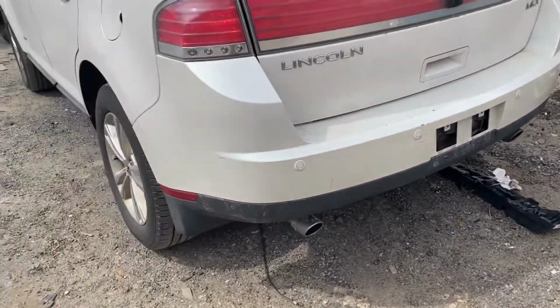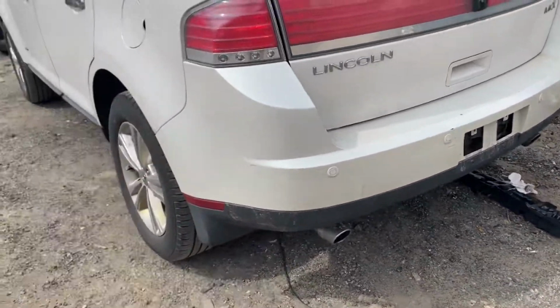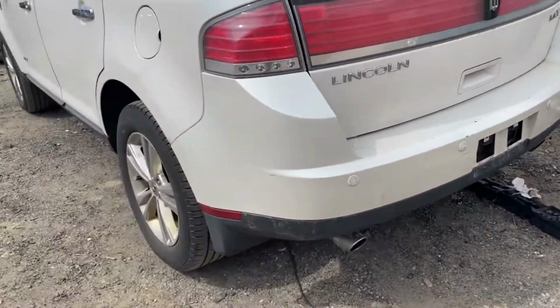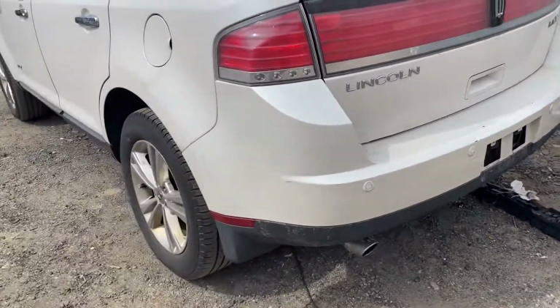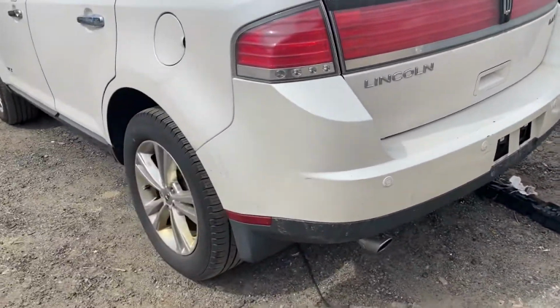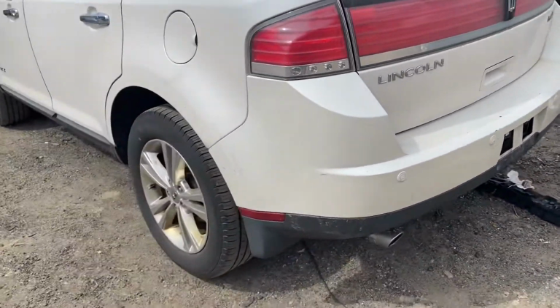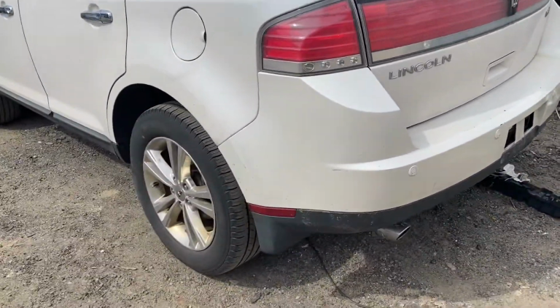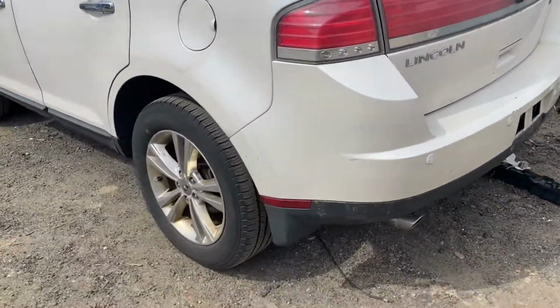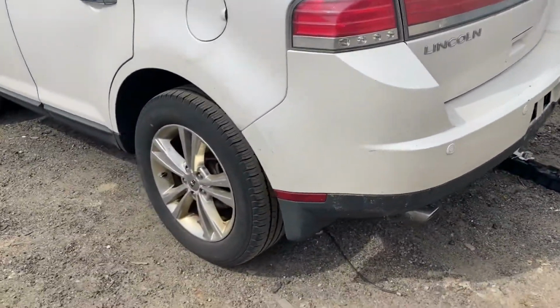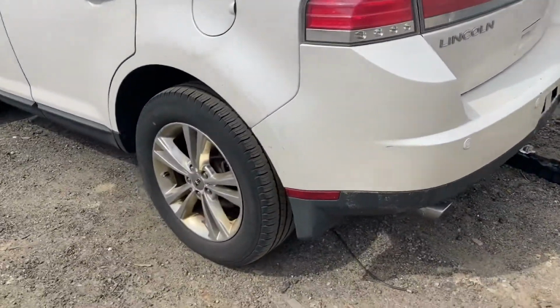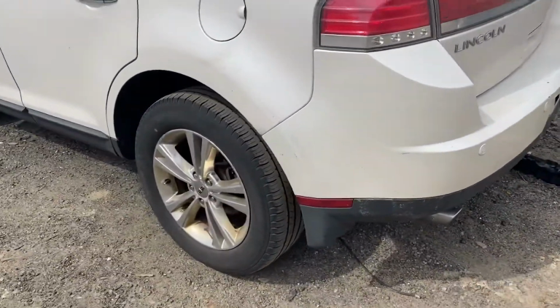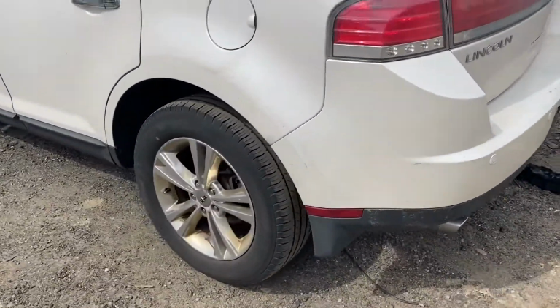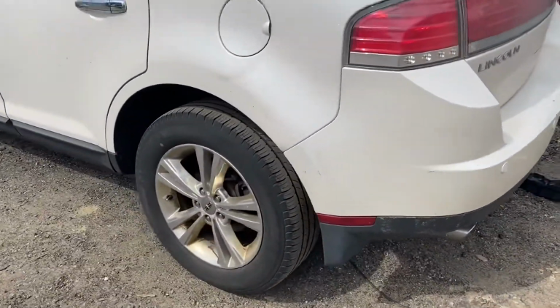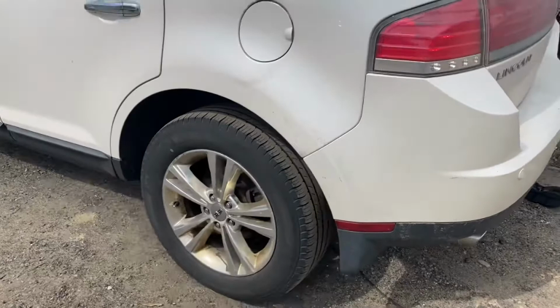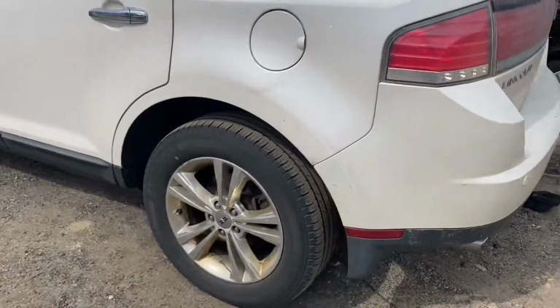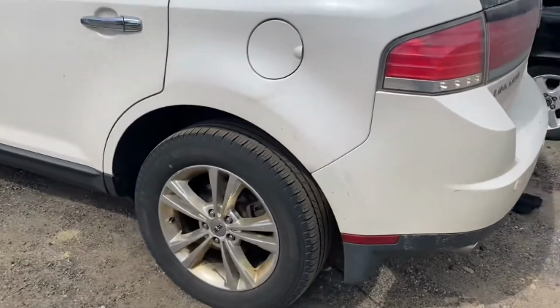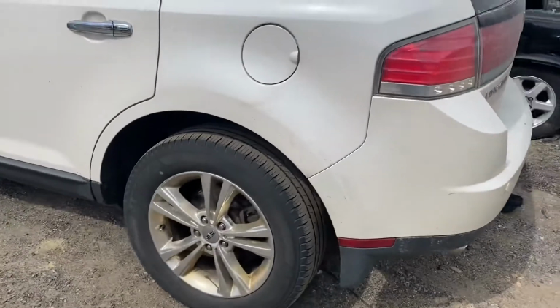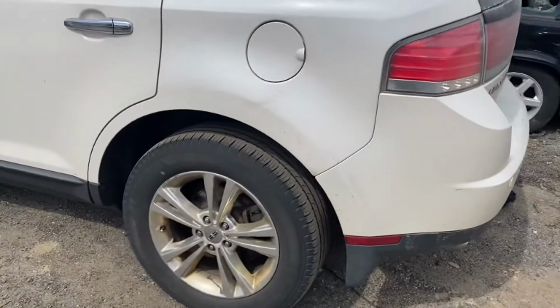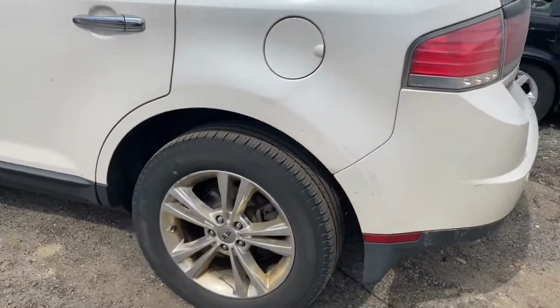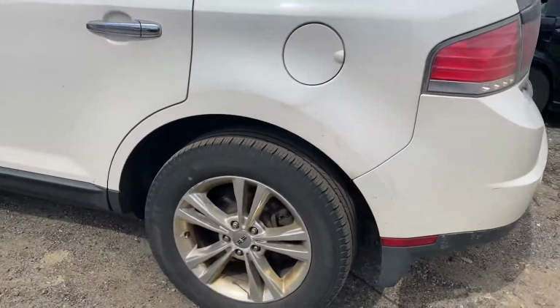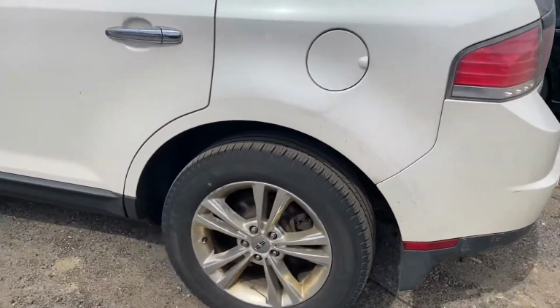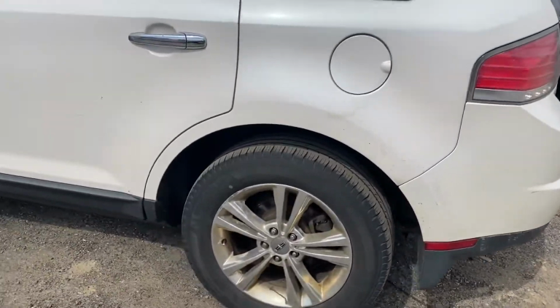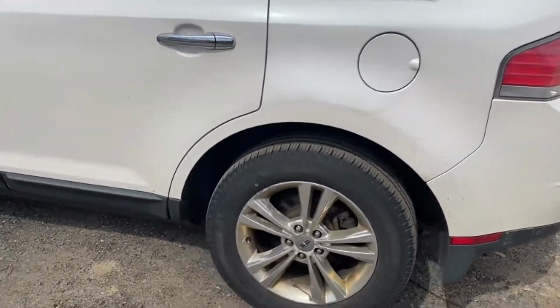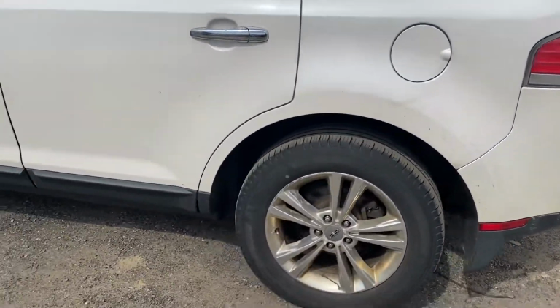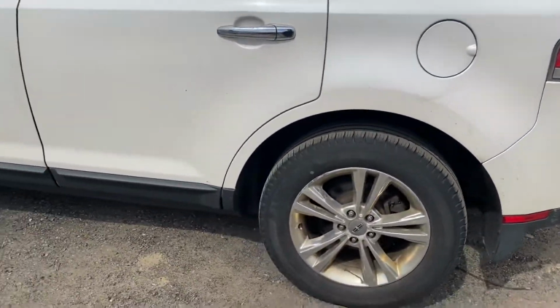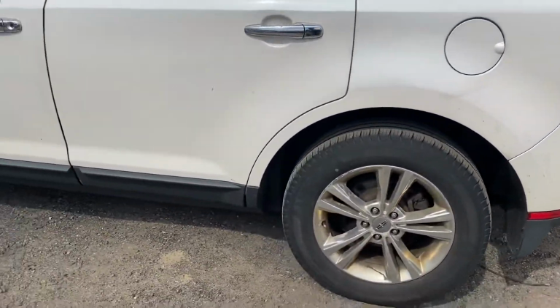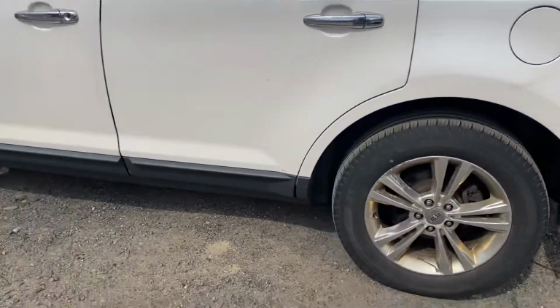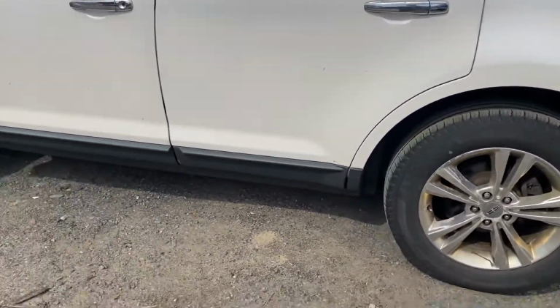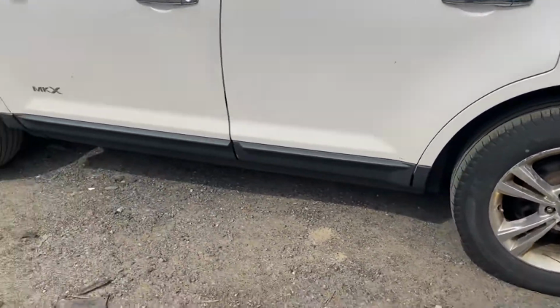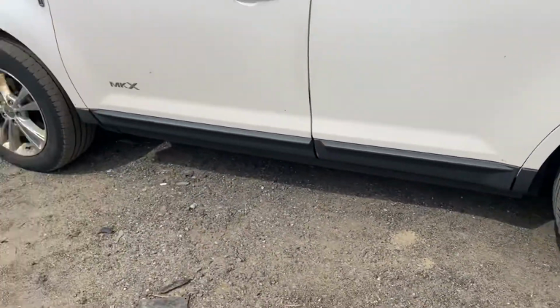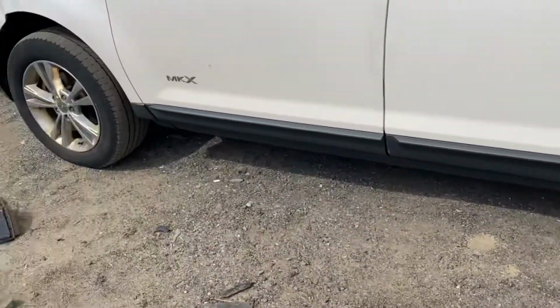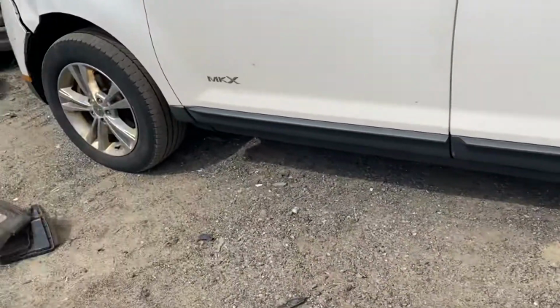Another good taillight, good quarter. Two good doors.